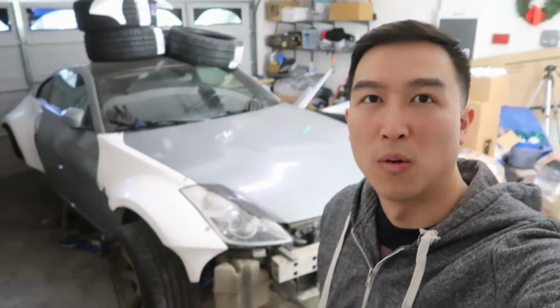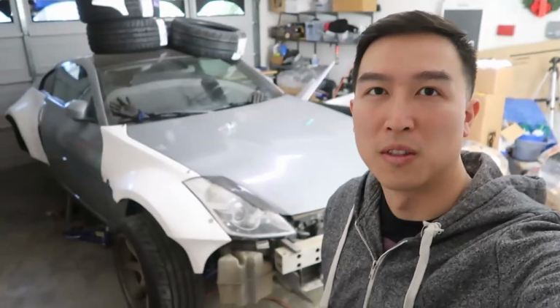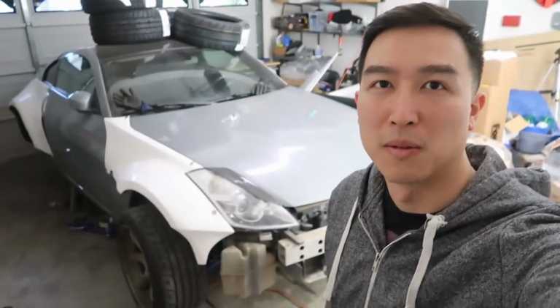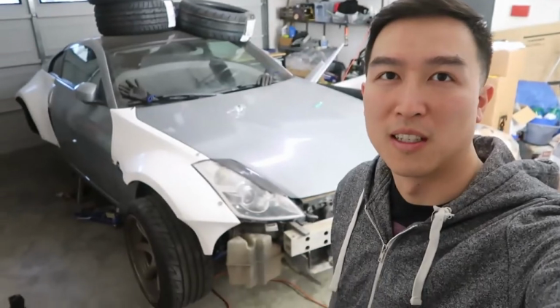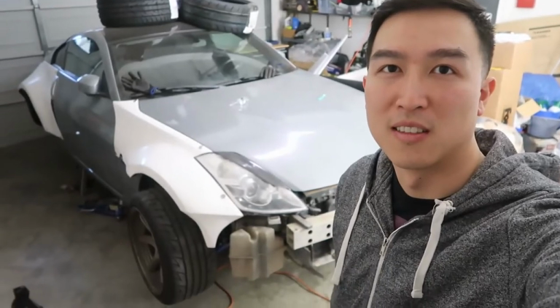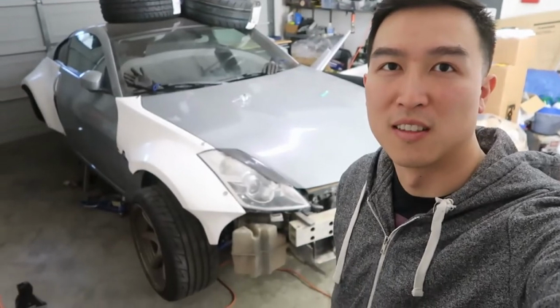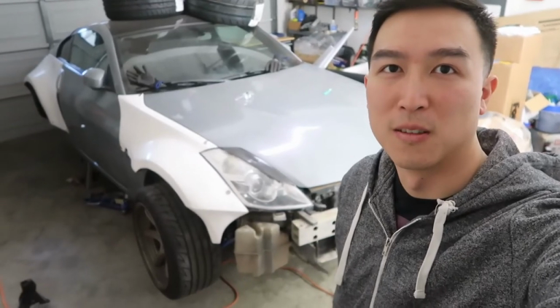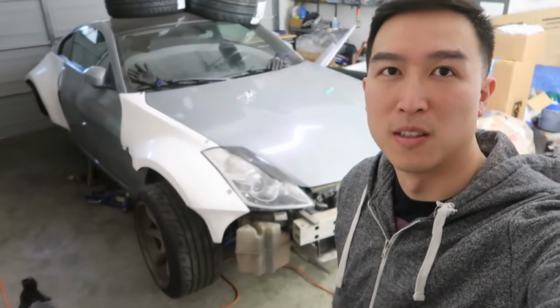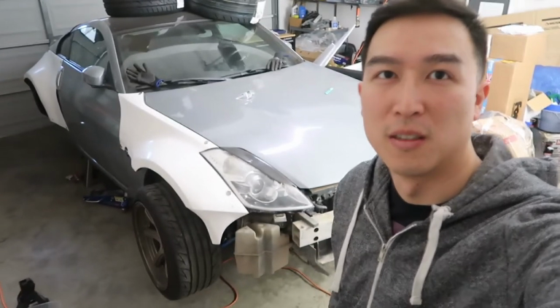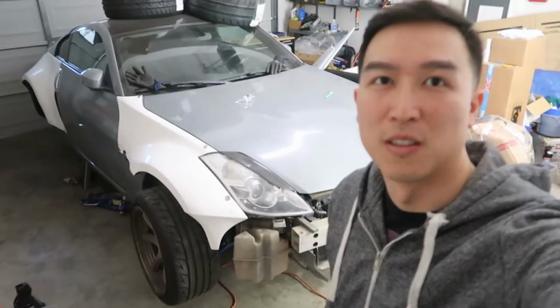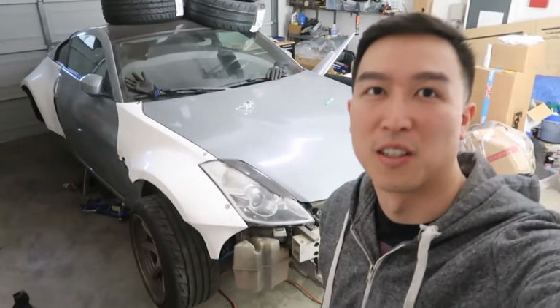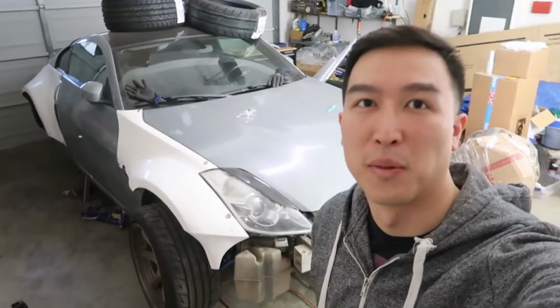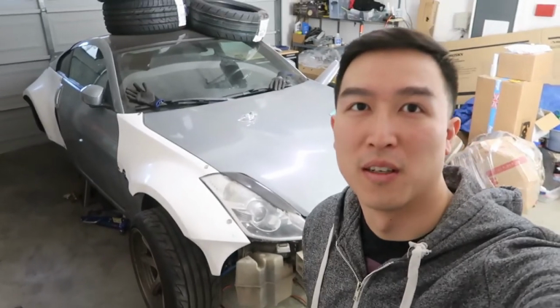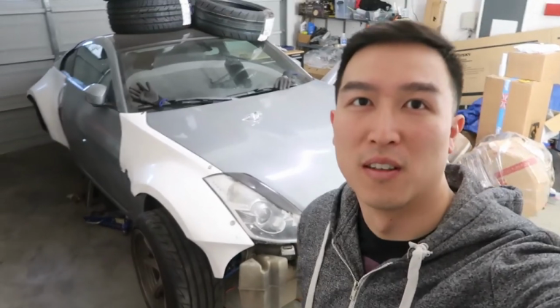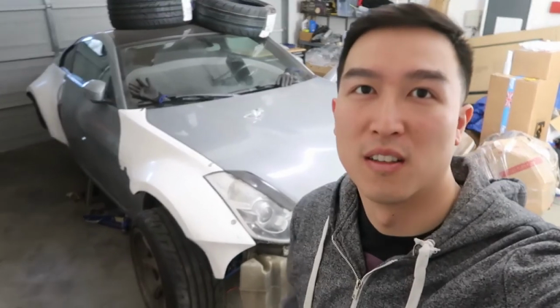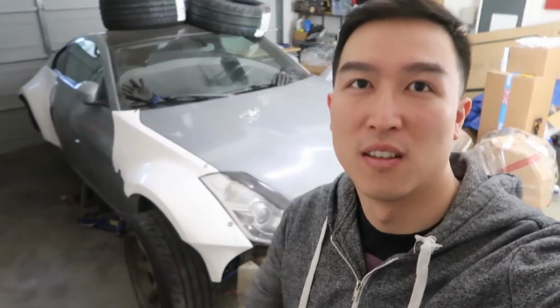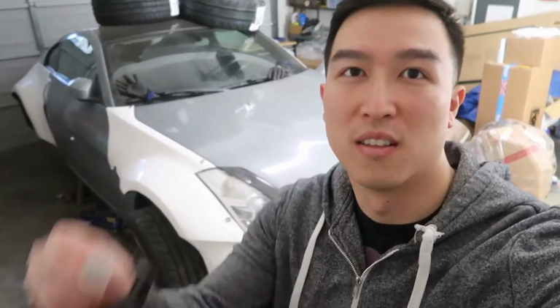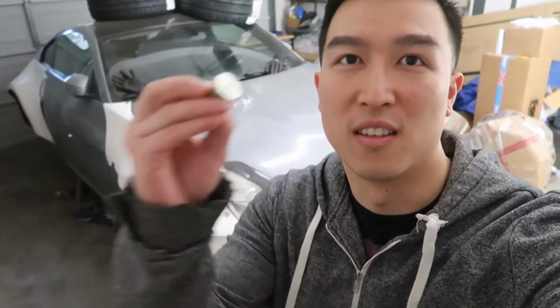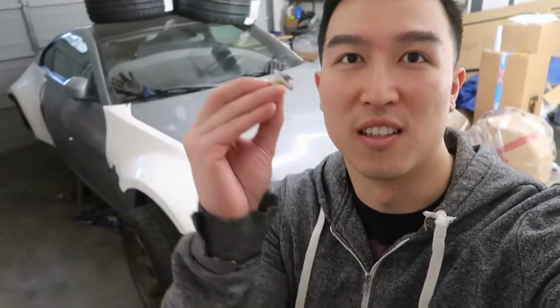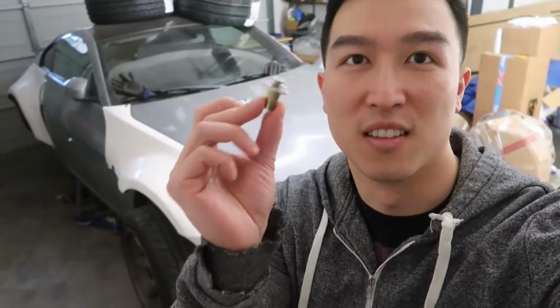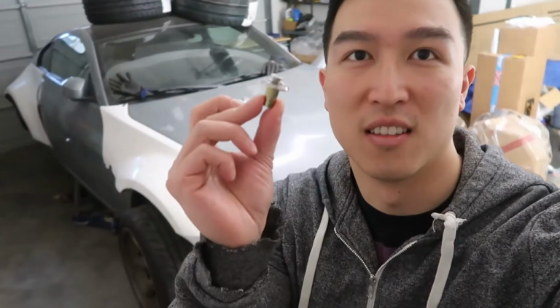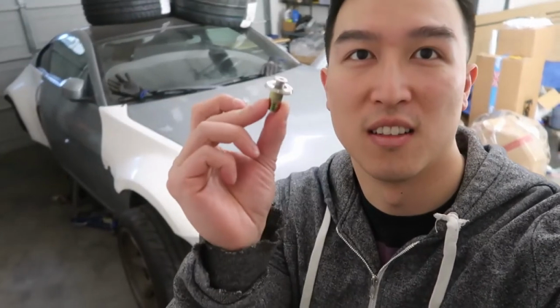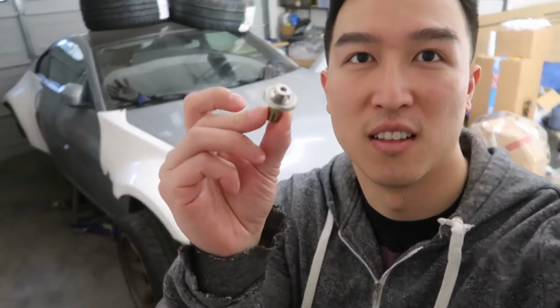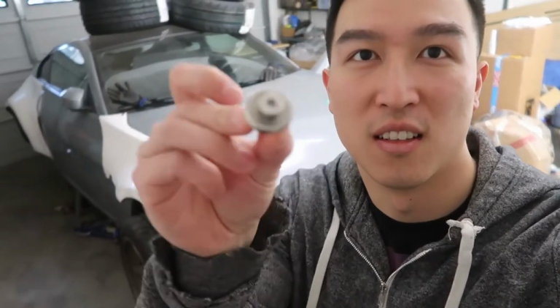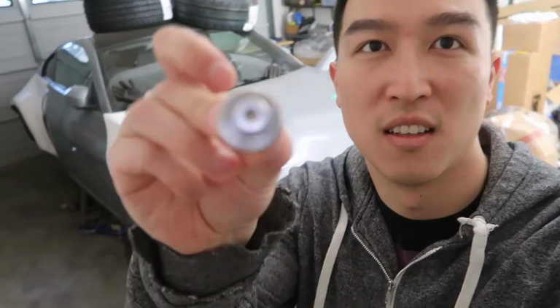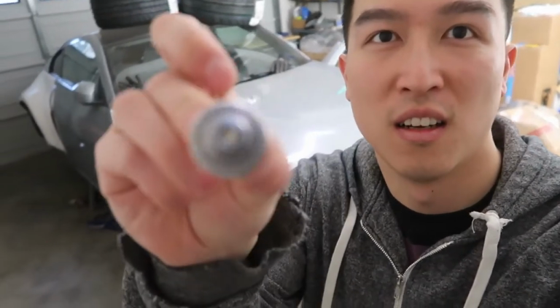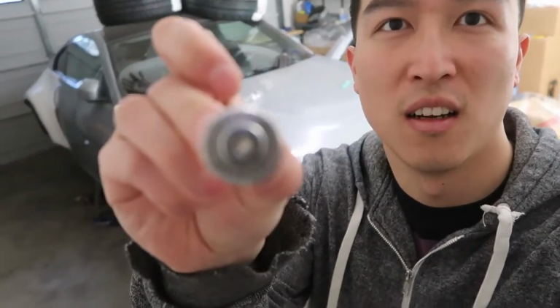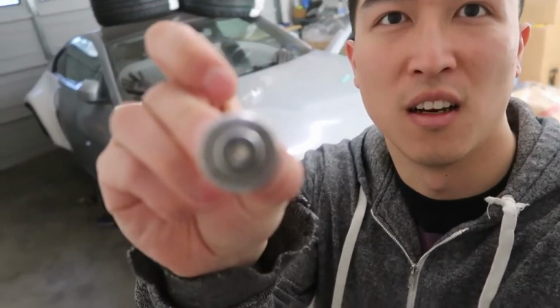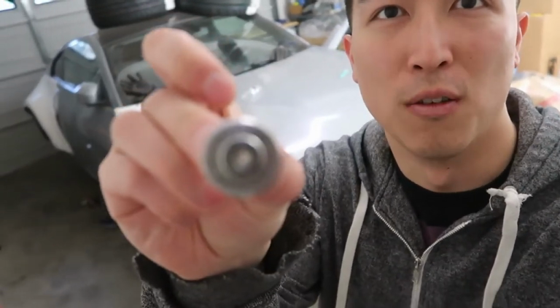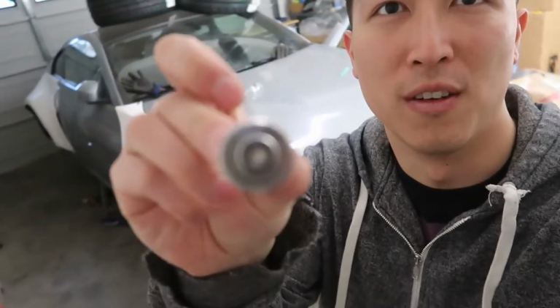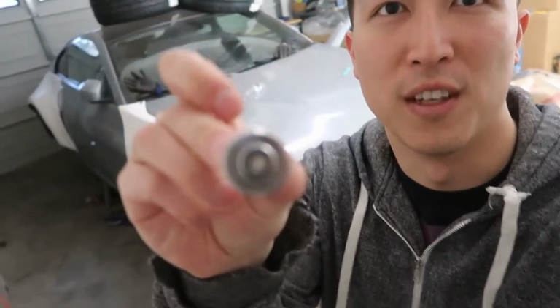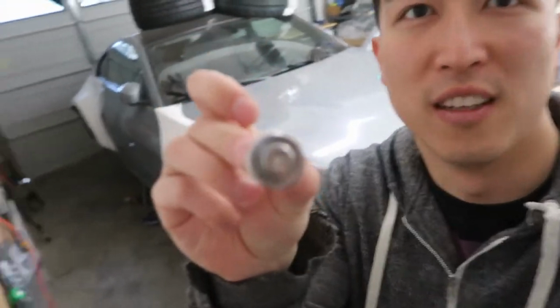What's up guys? So today we're going to talk about these — a rivnut.